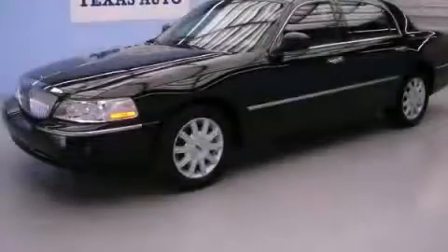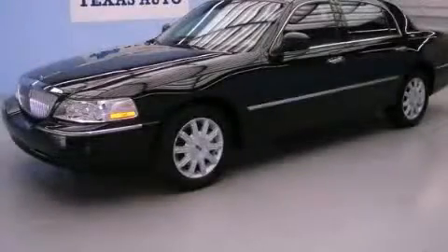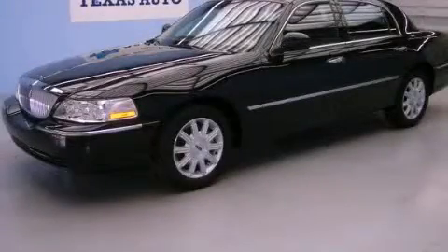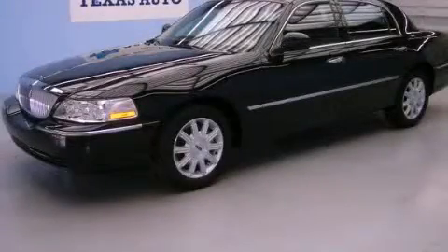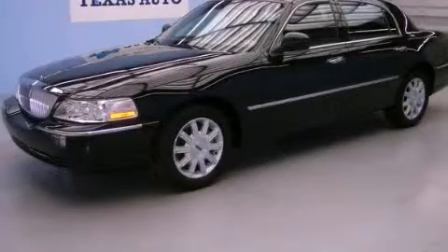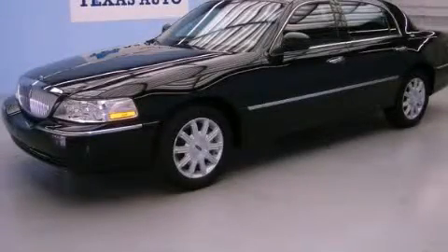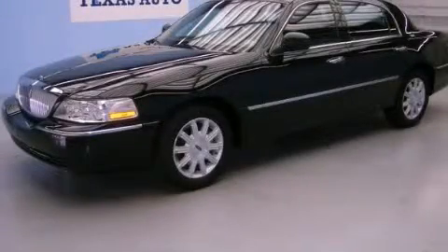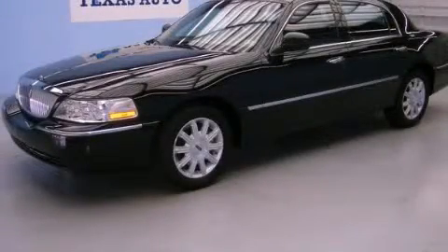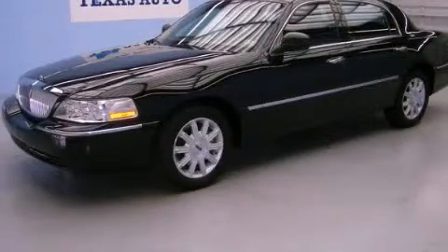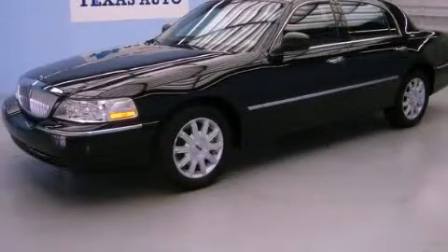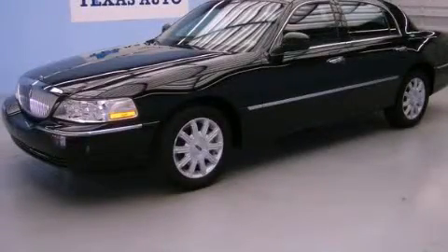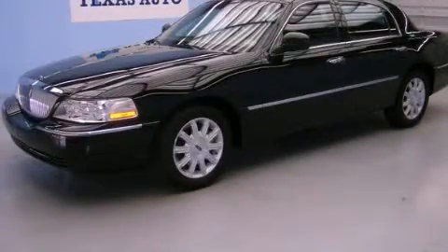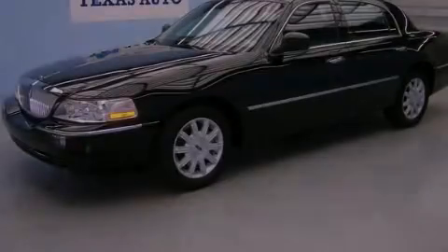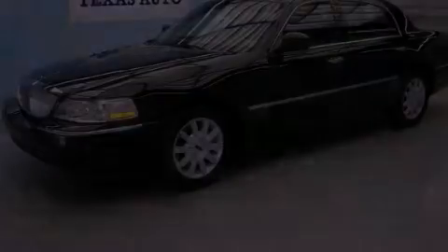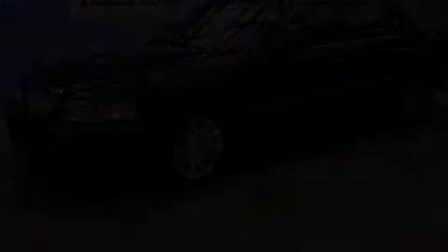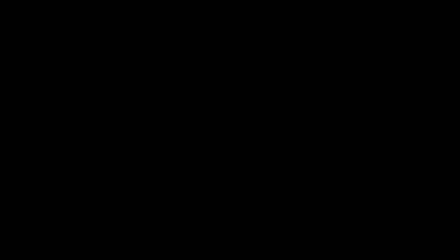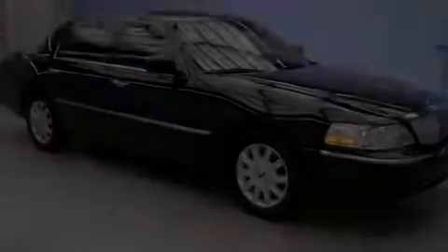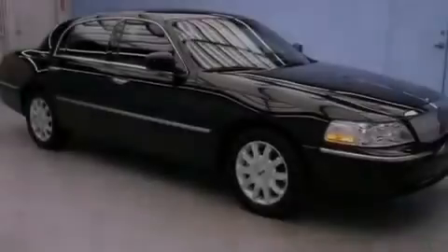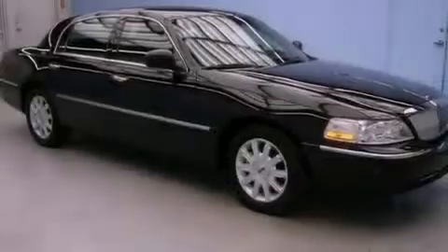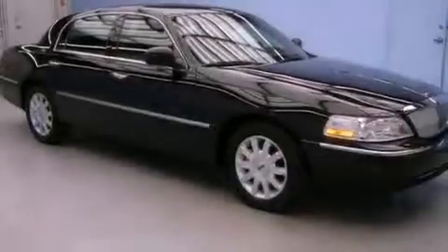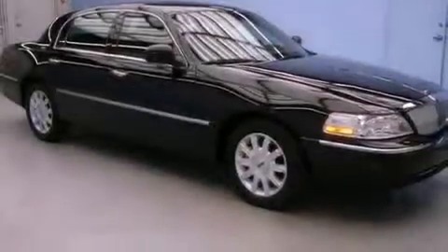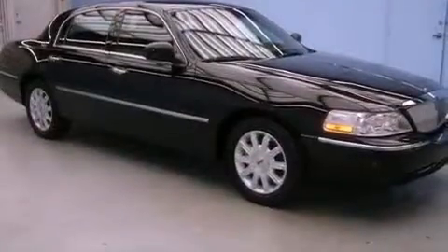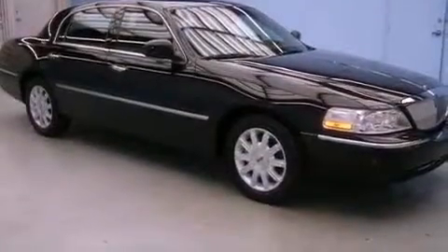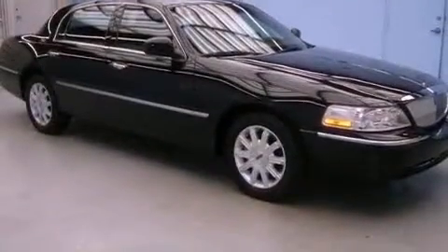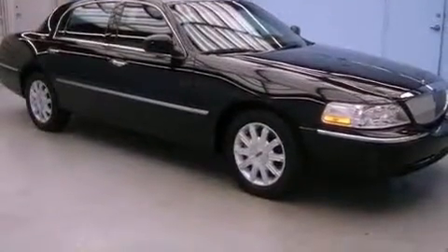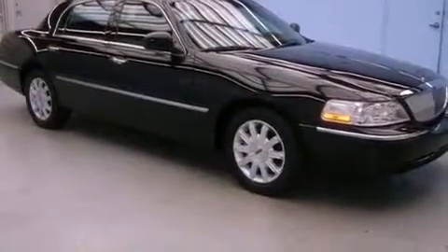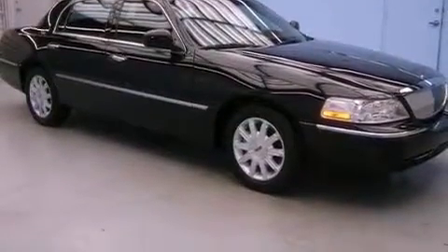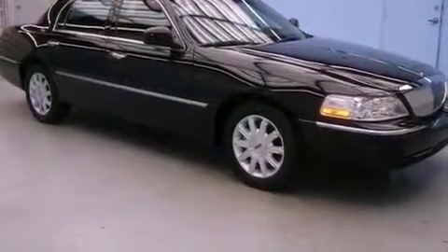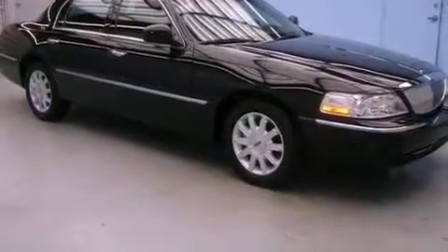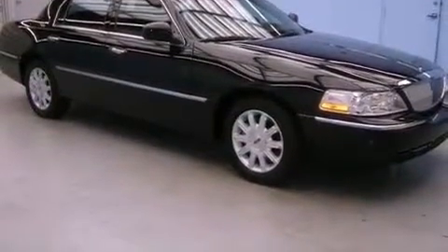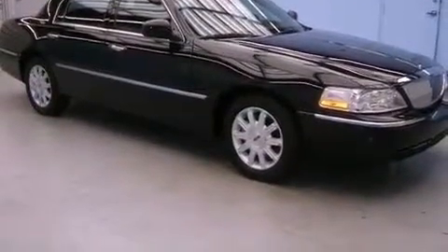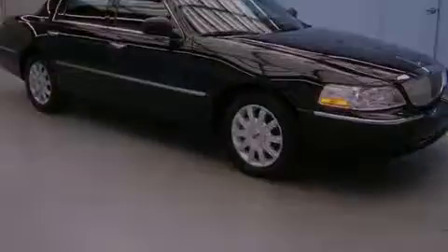This is a 2011 Lincoln Town Car. It features a 4.6-liter, eight-cylinder engine and an automatic transmission.